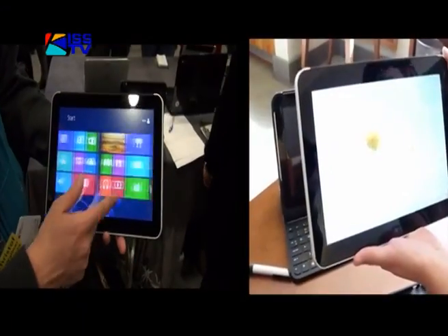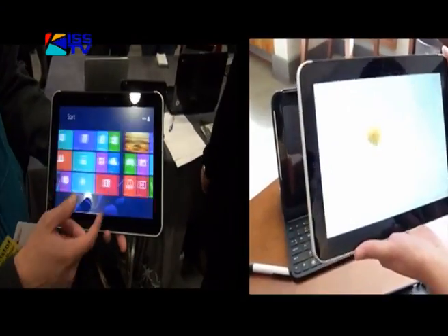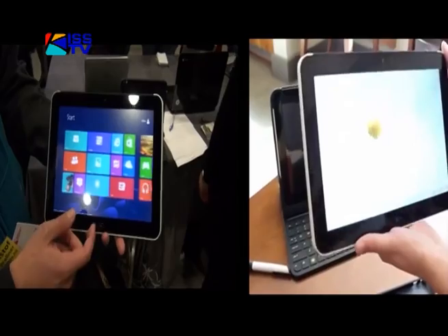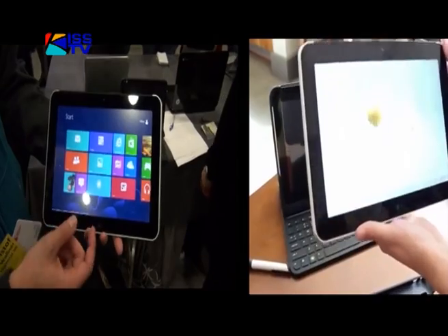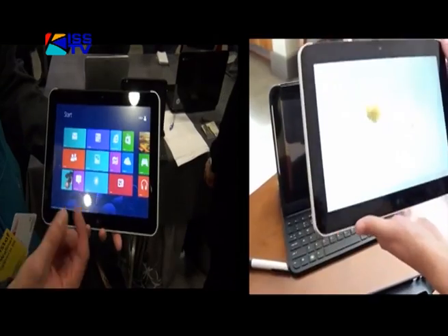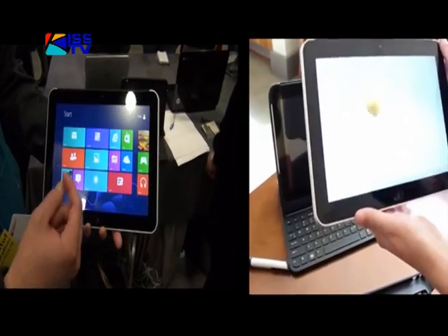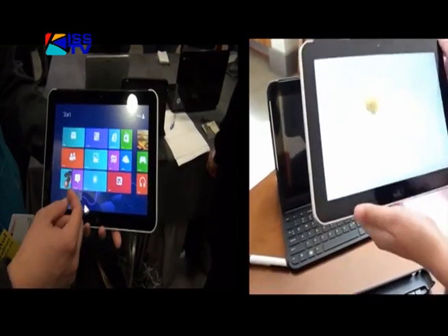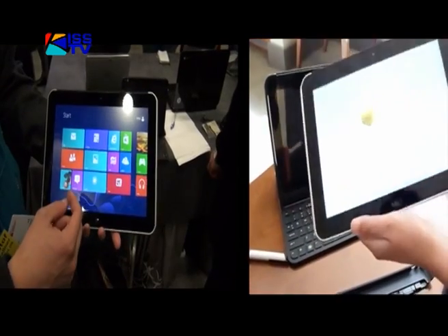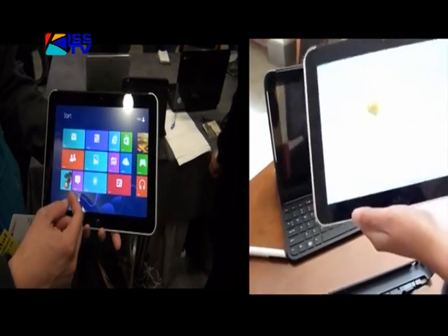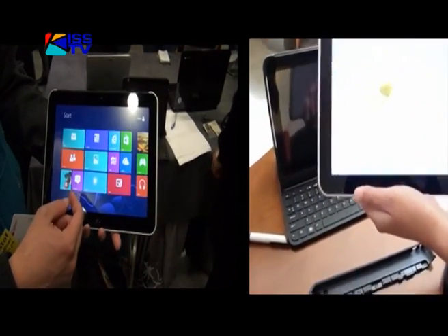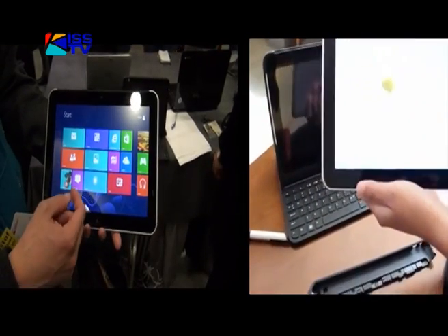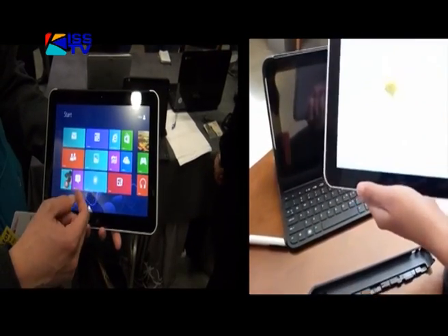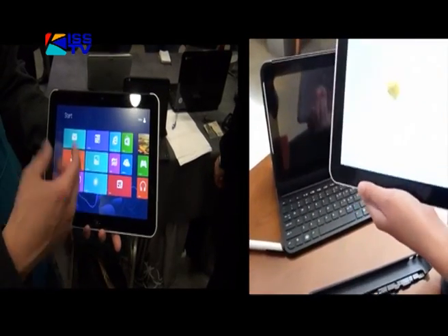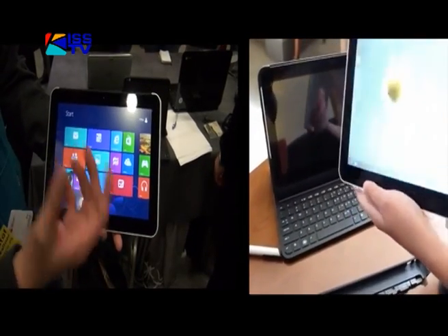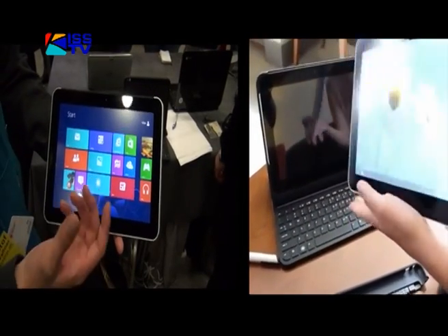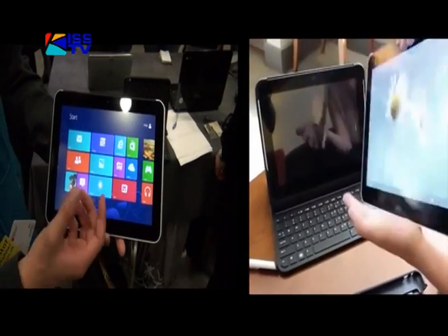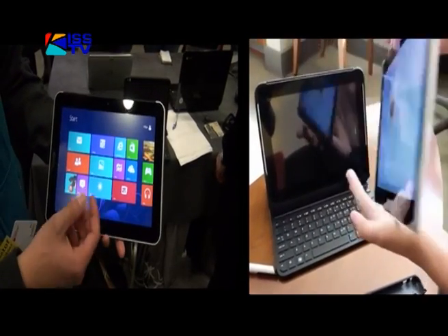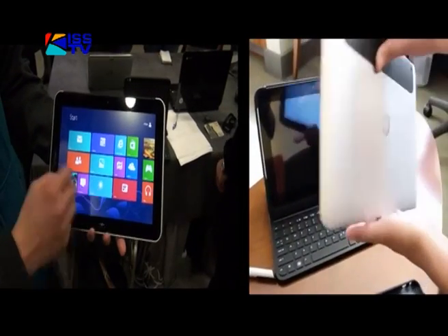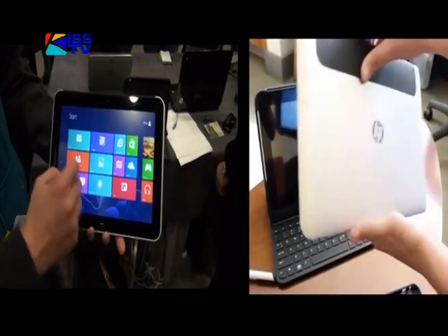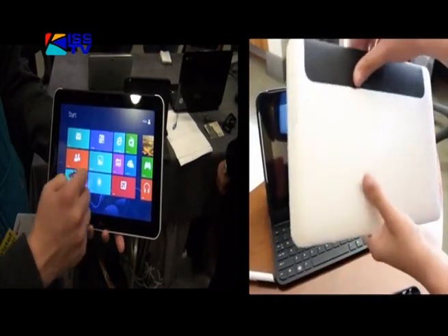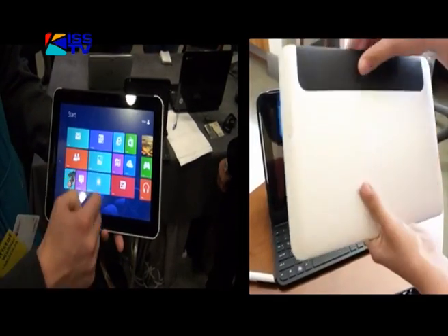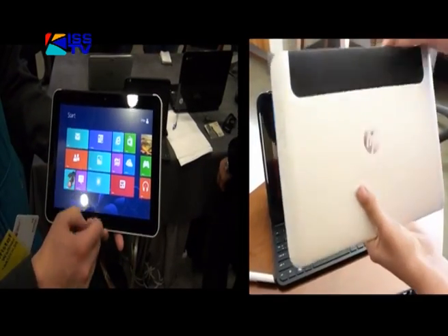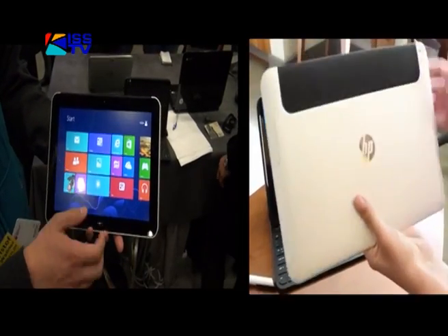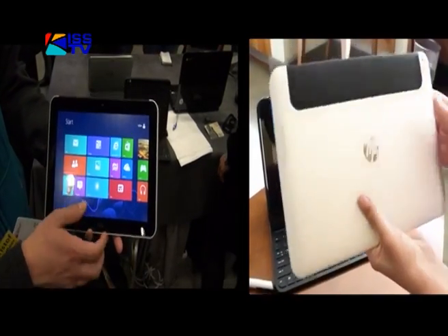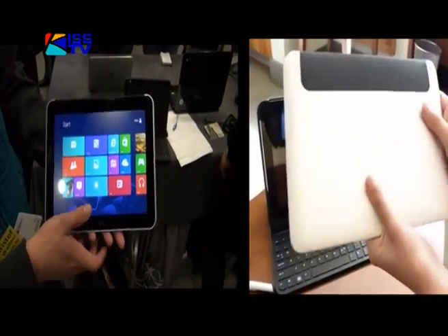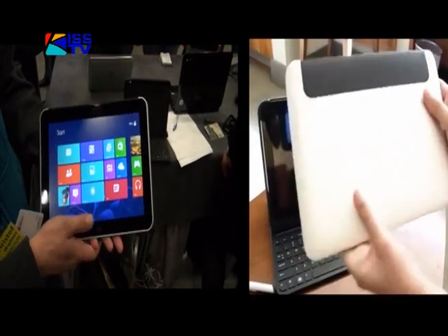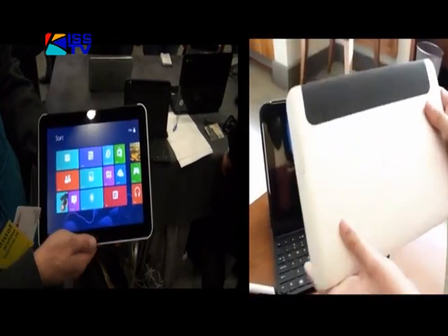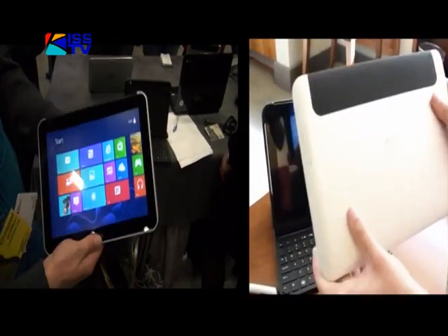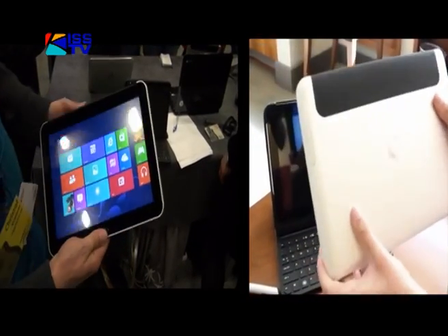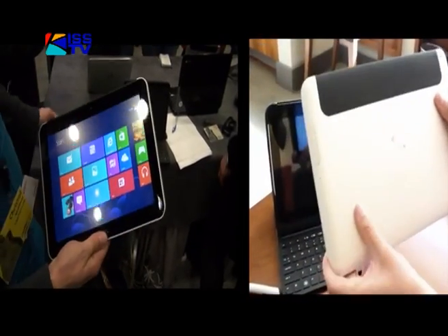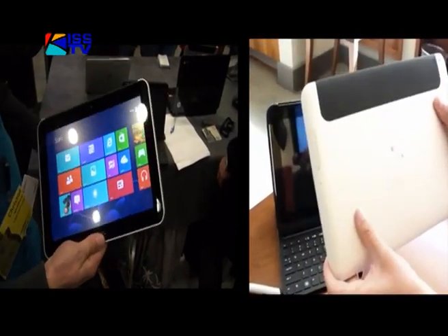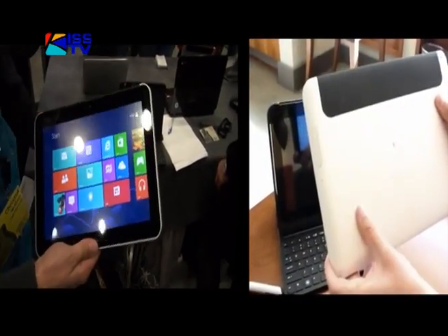It is a commercial tablet. All the other tablets you've seen so far are social tablets.